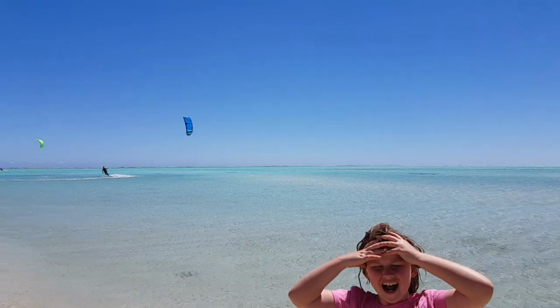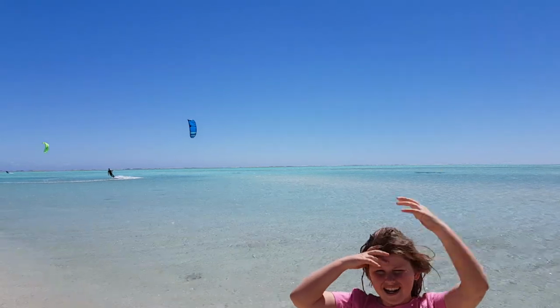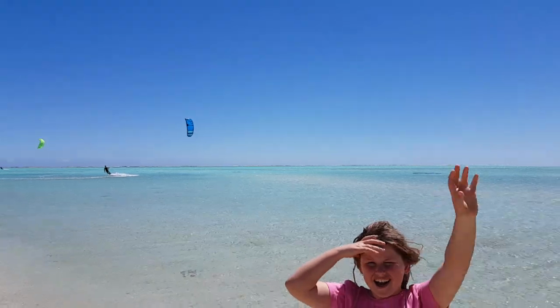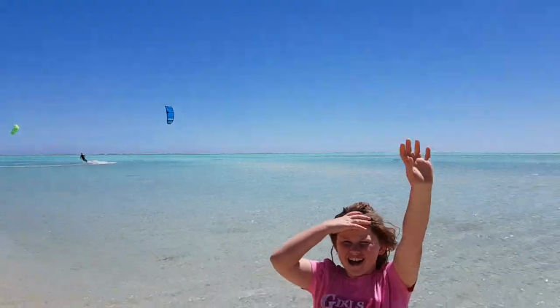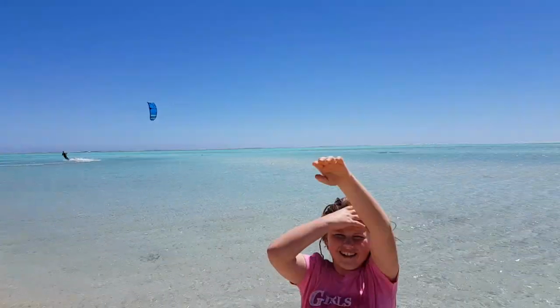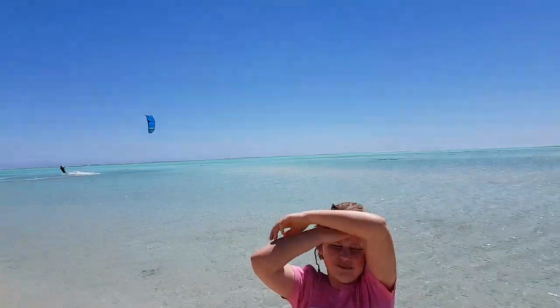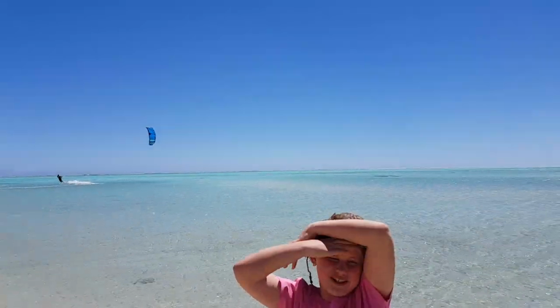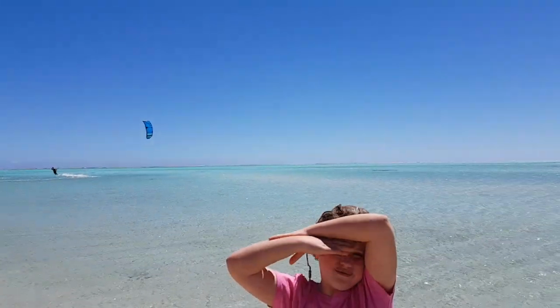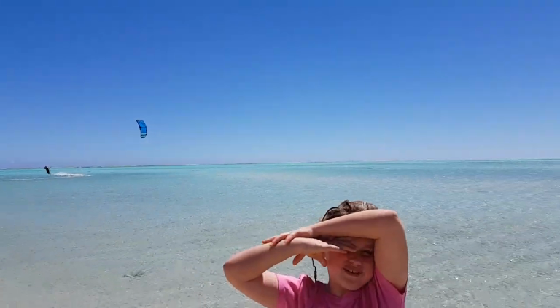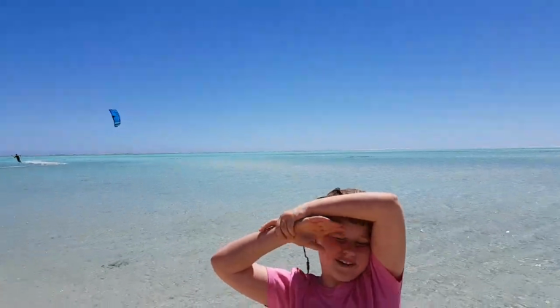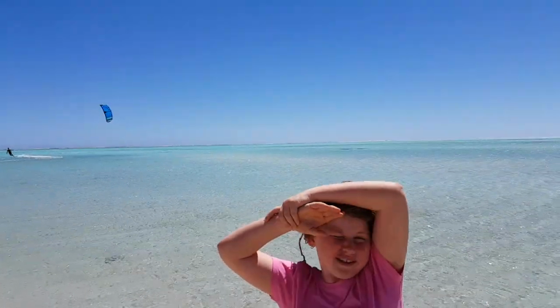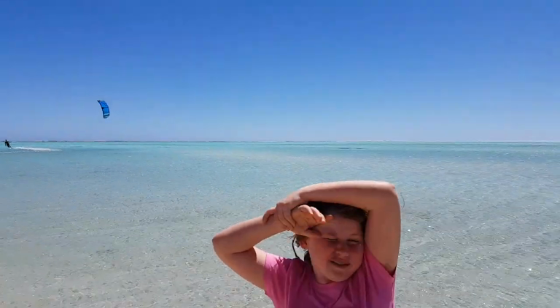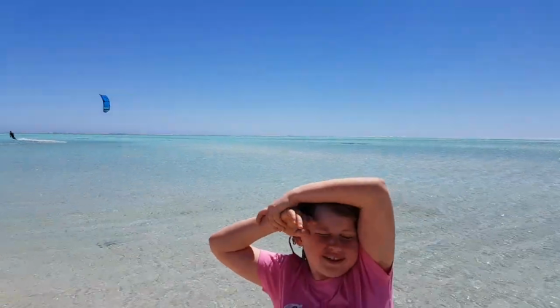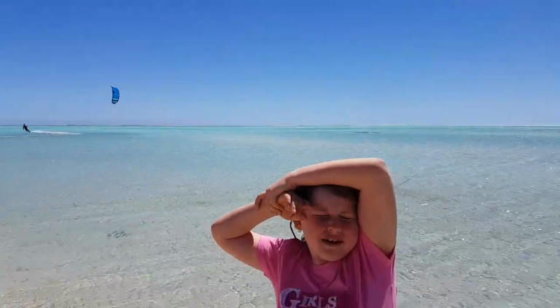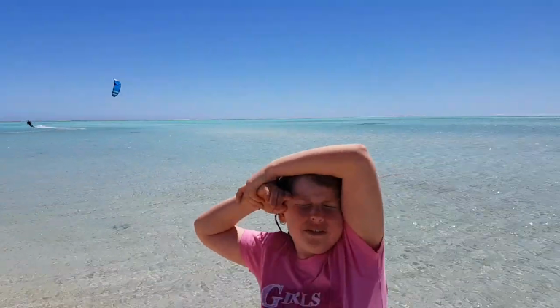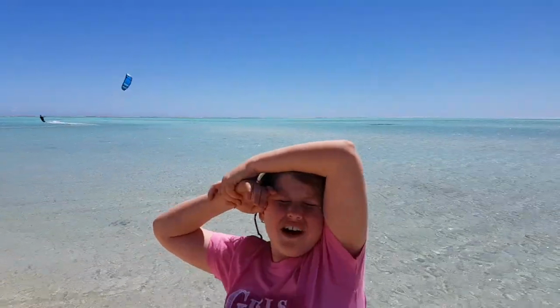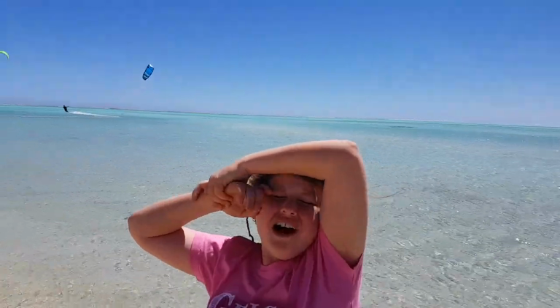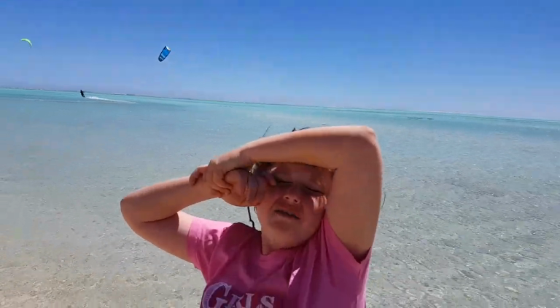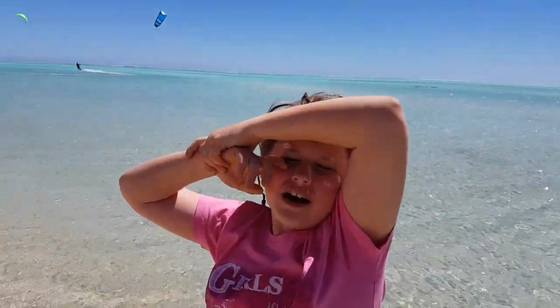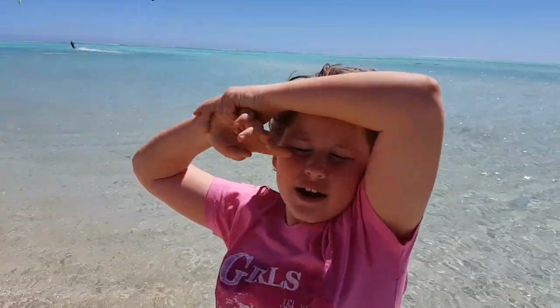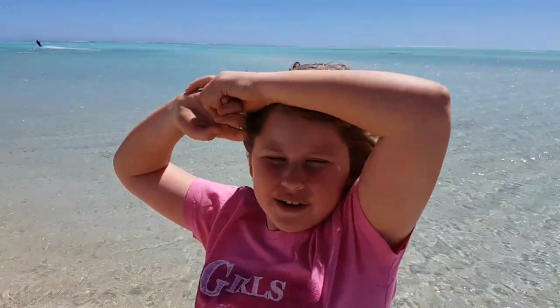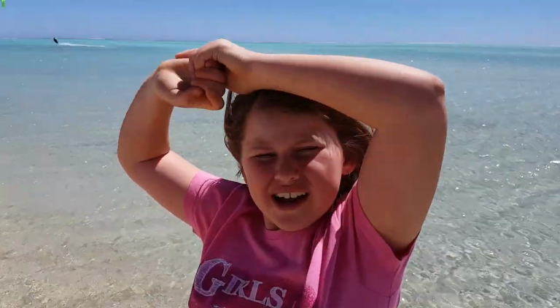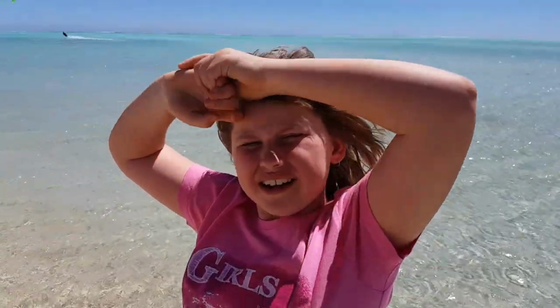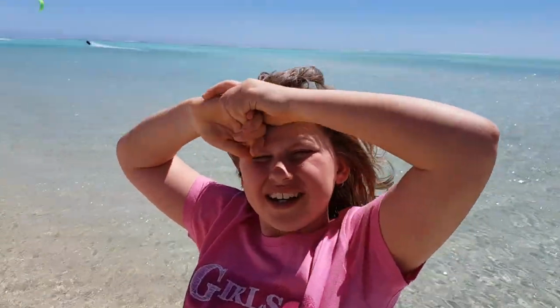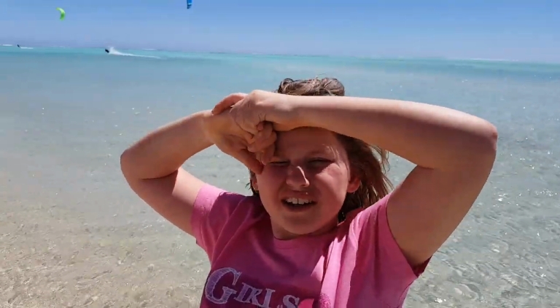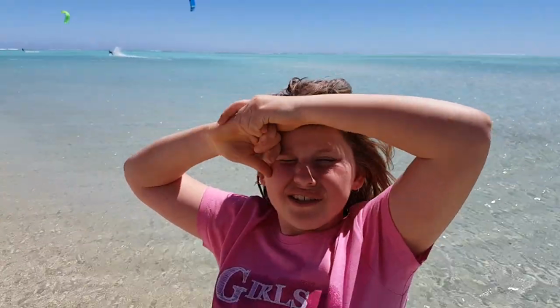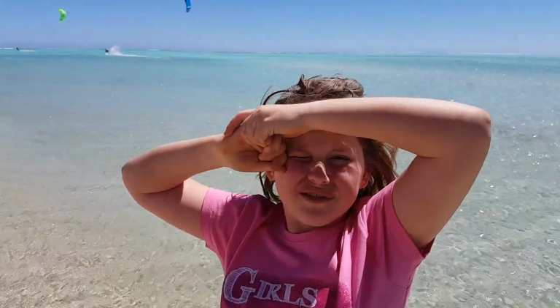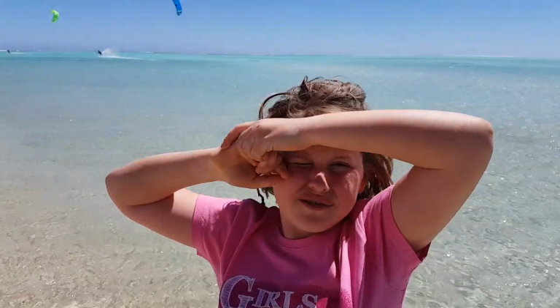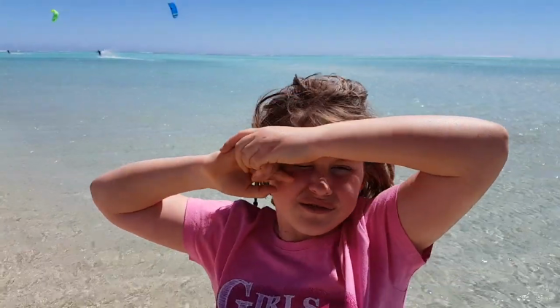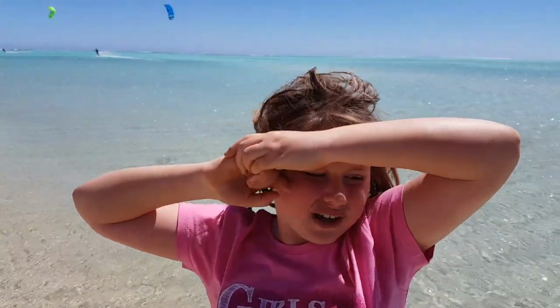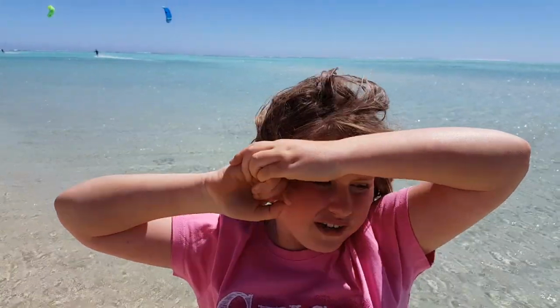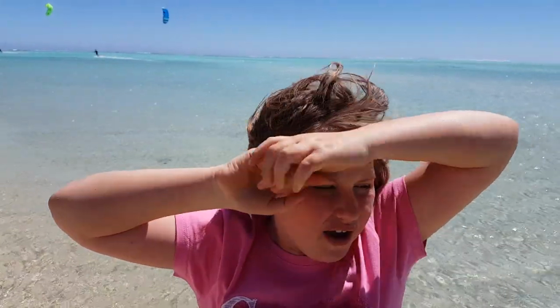Hi guys, this is Video of the Genesis Camp here. Right now we are at Ningaloo Reef.